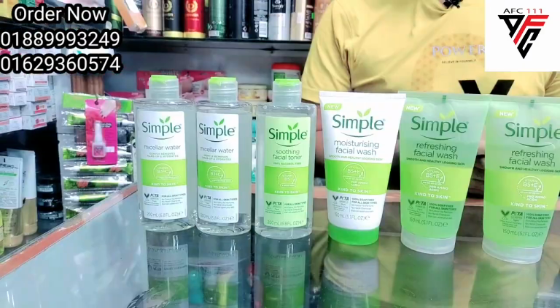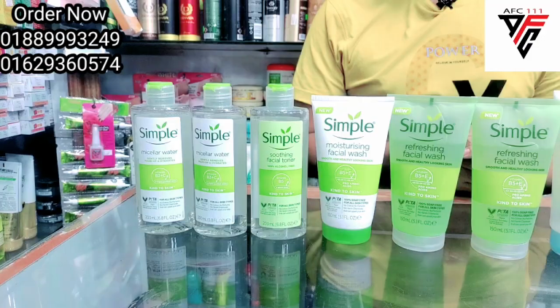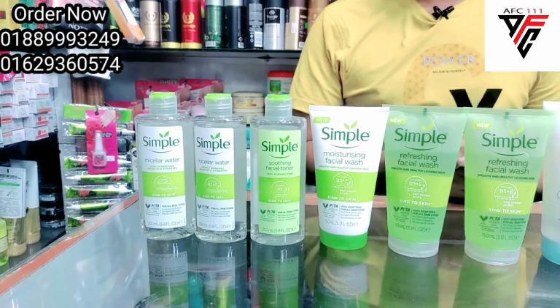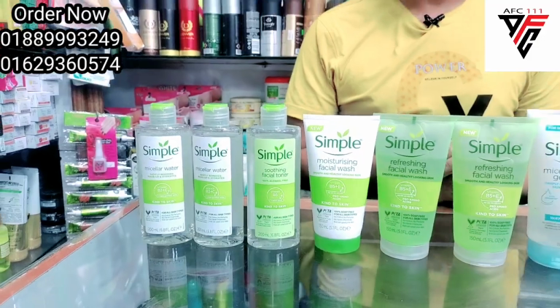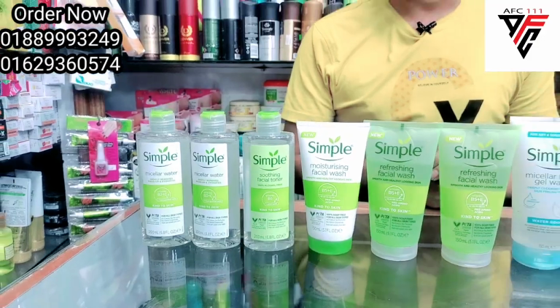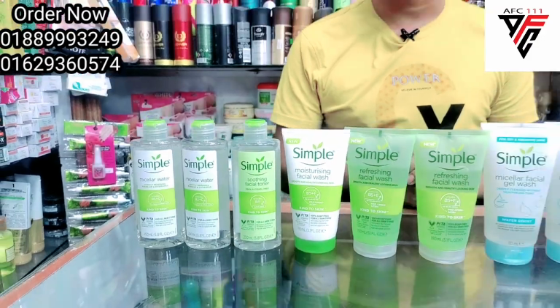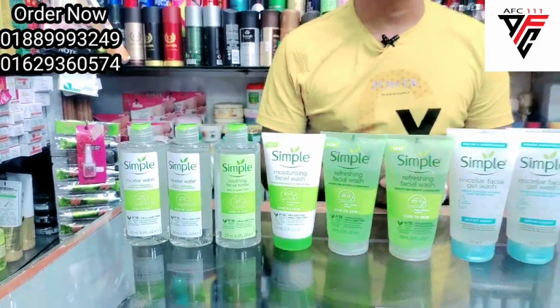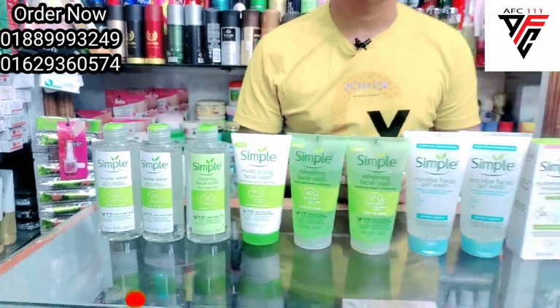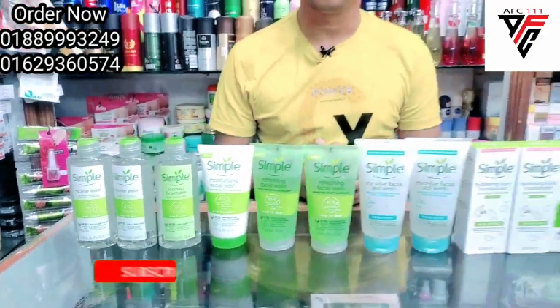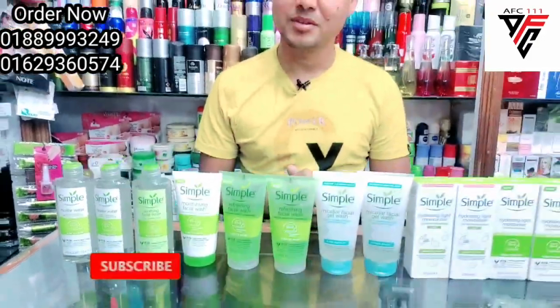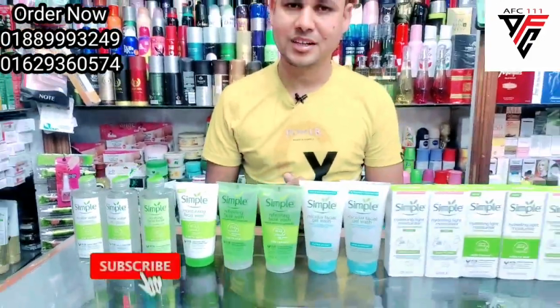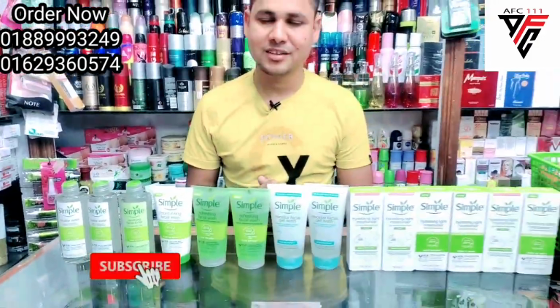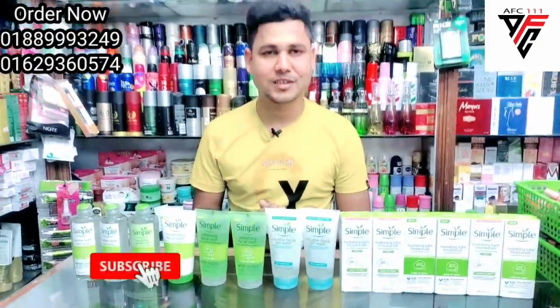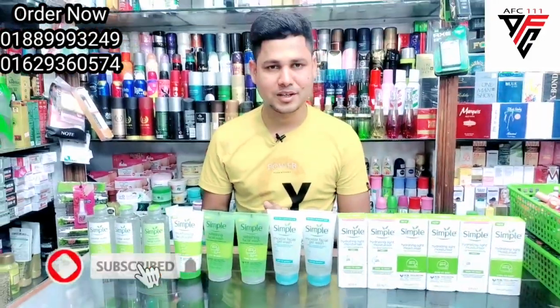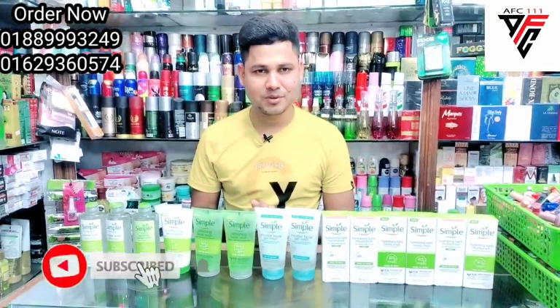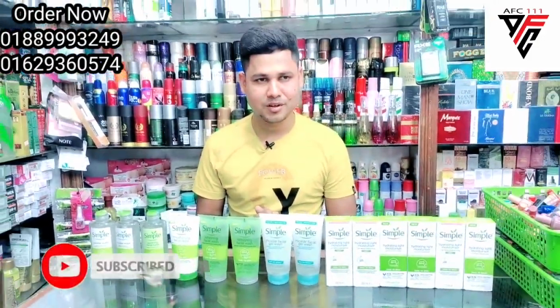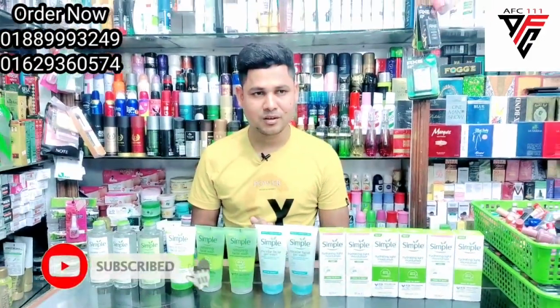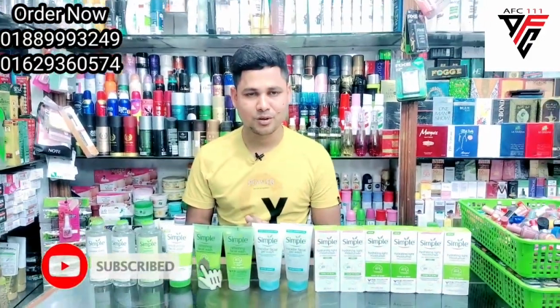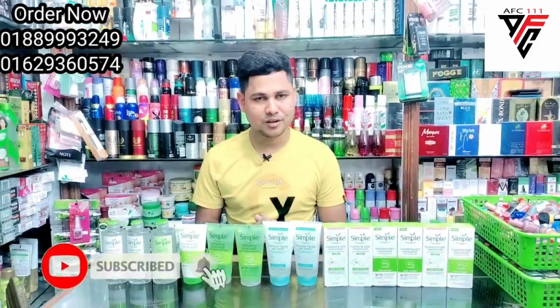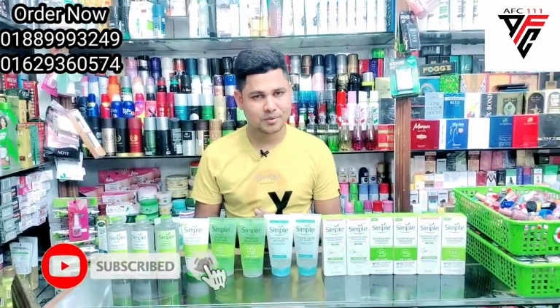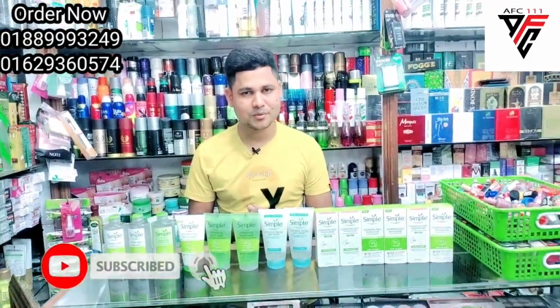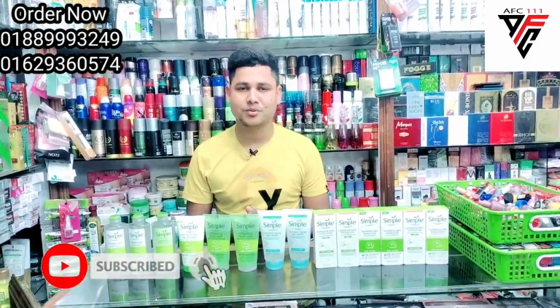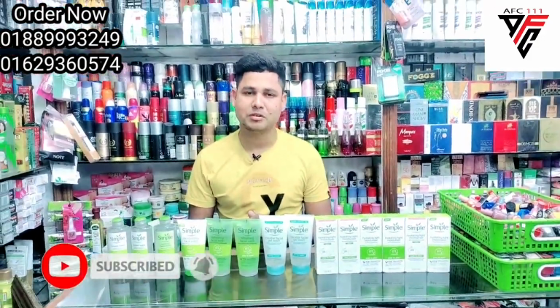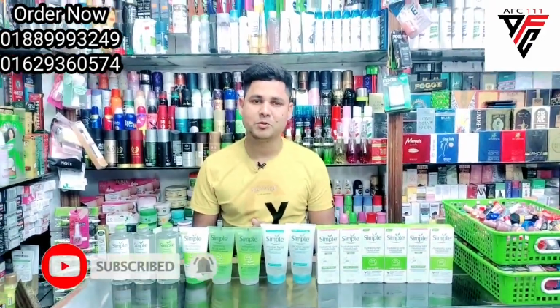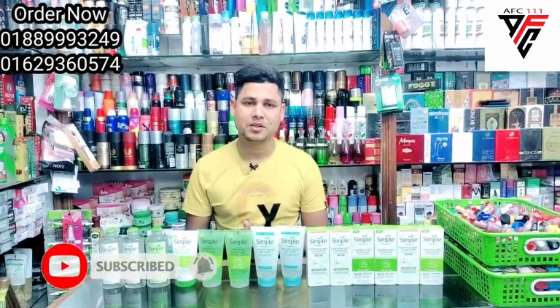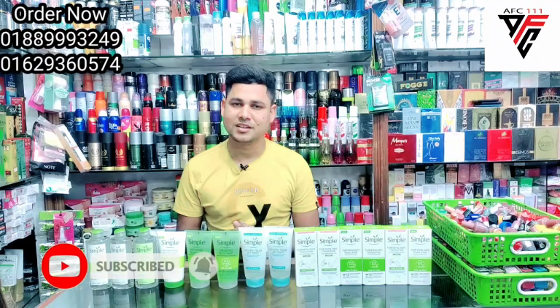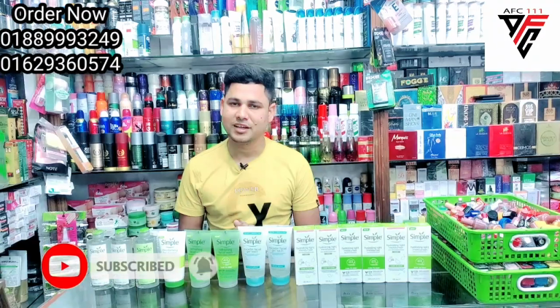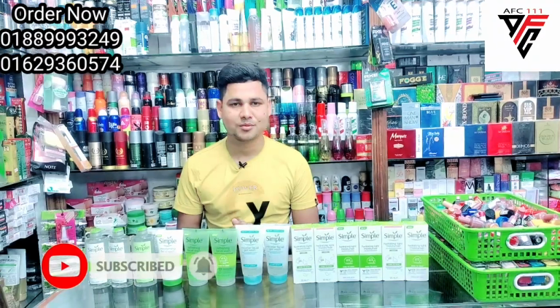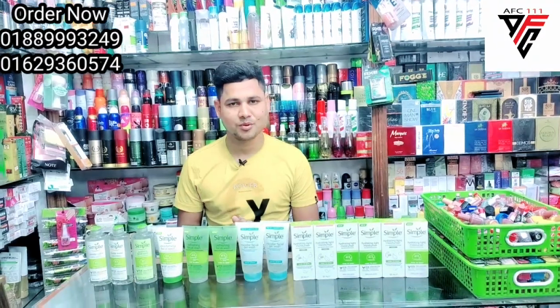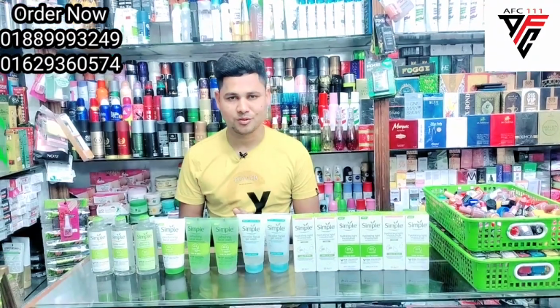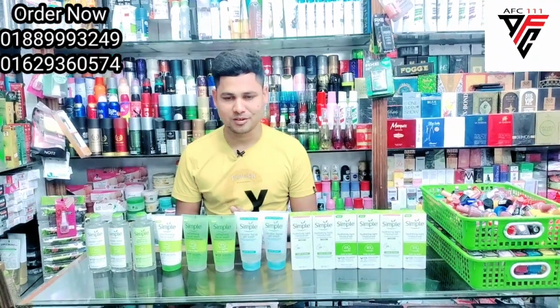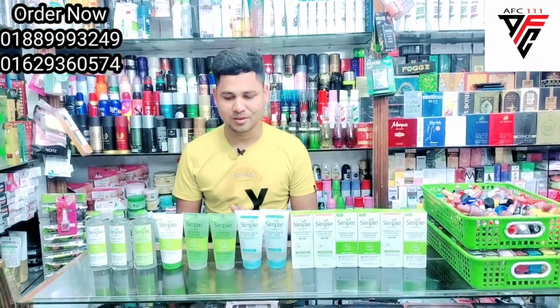We will be looking at a lot of cosmetics. Please subscribe to our channel and like our Facebook page. We will be following our channel.